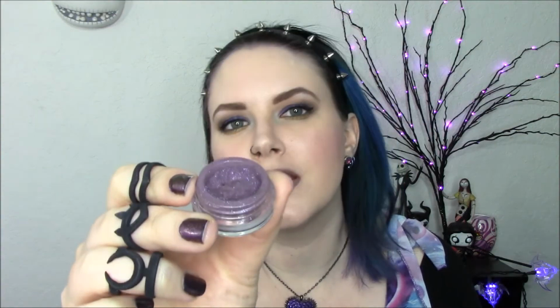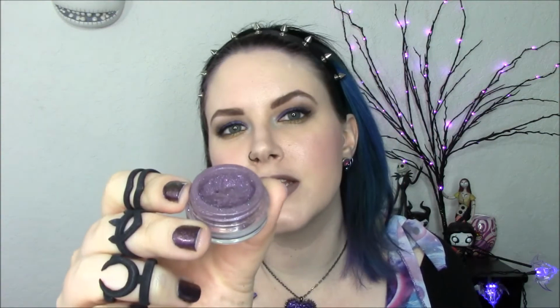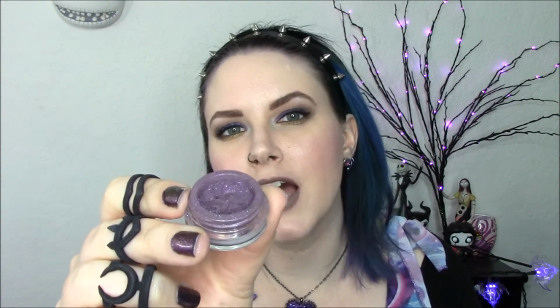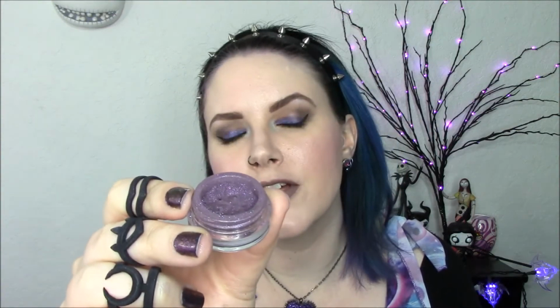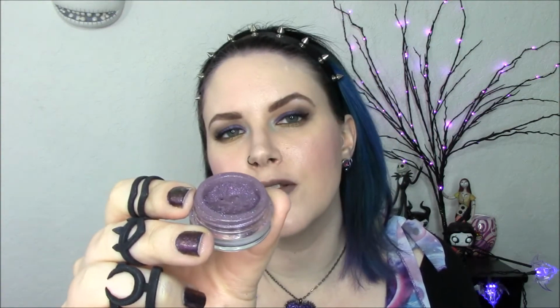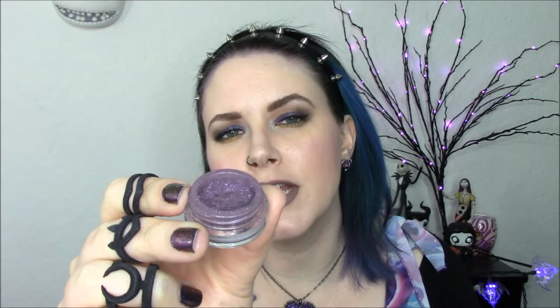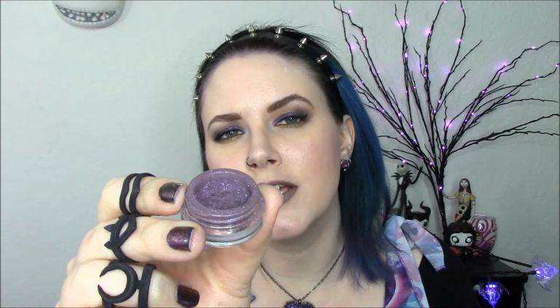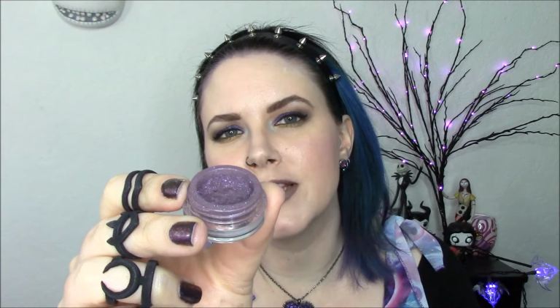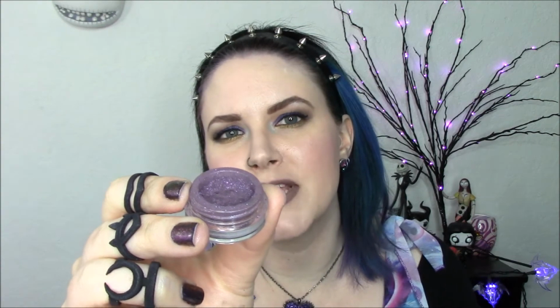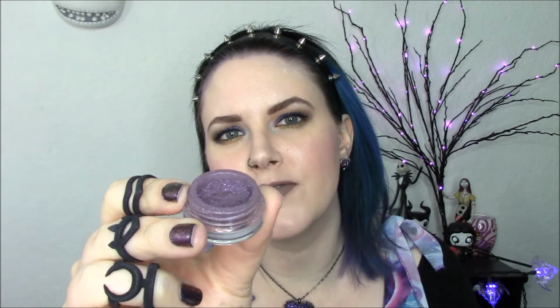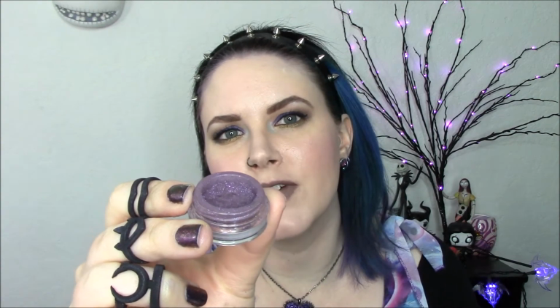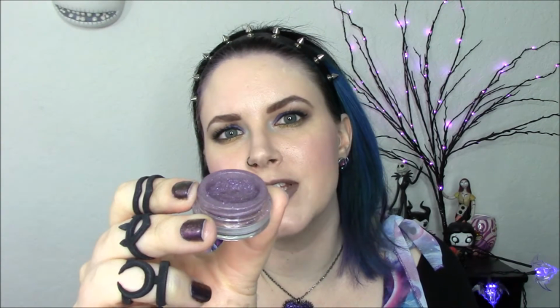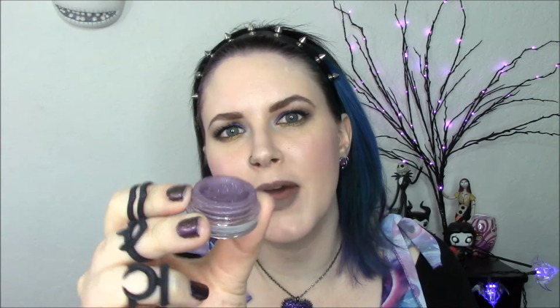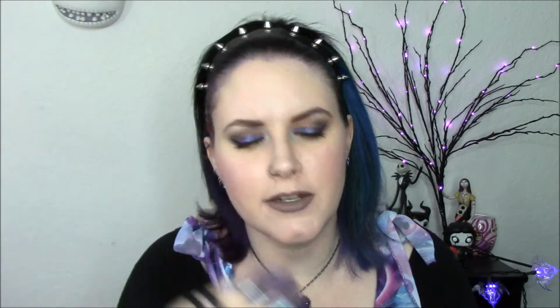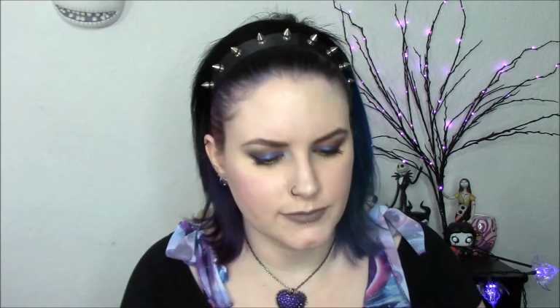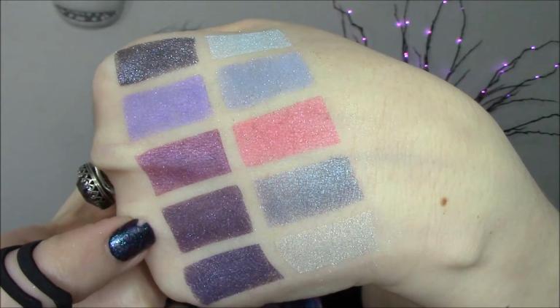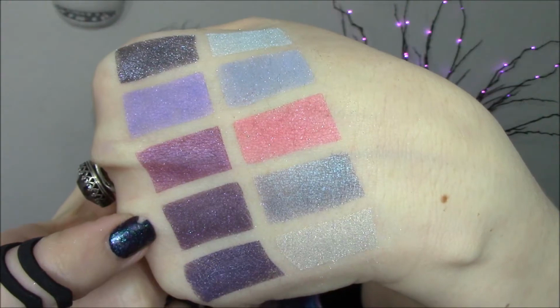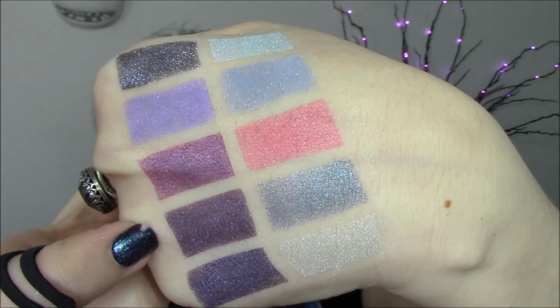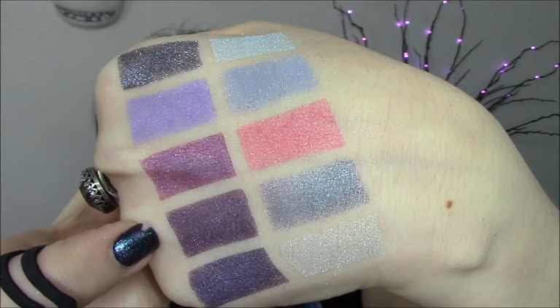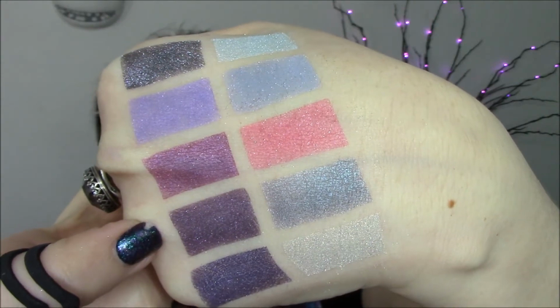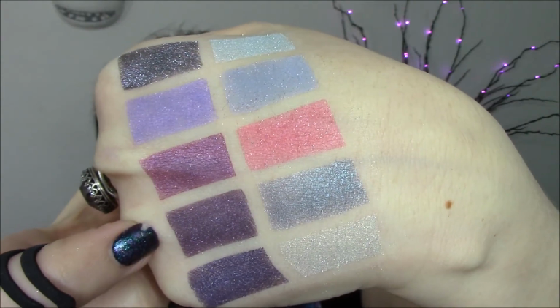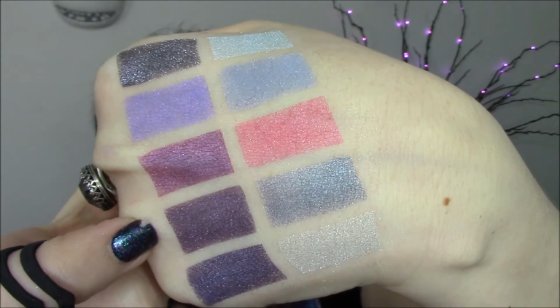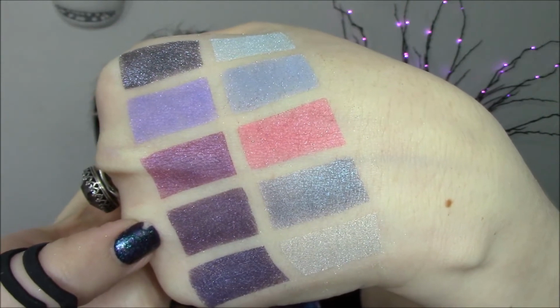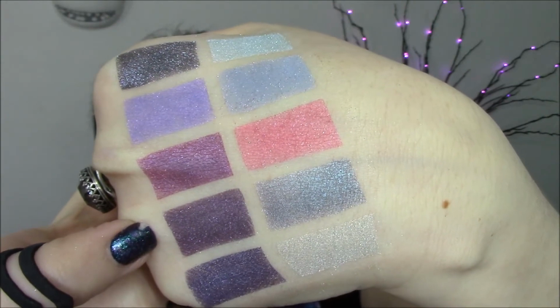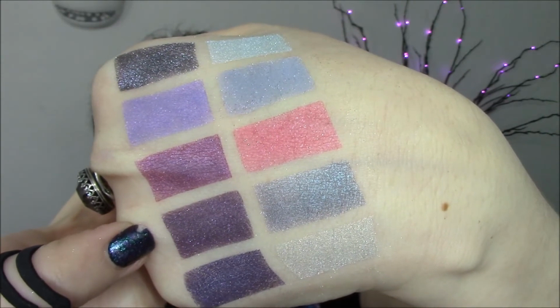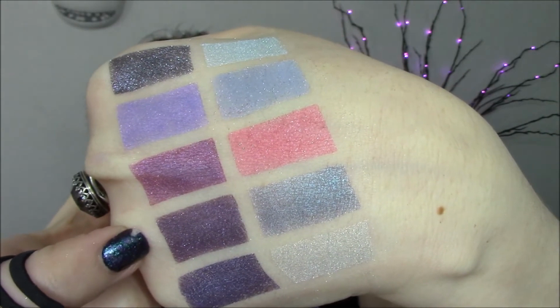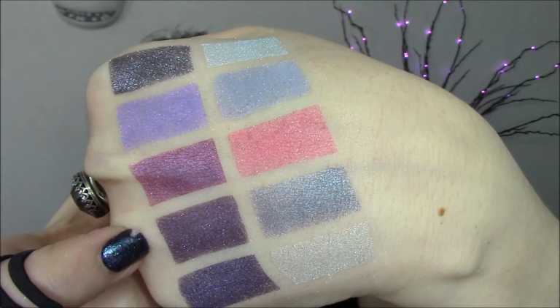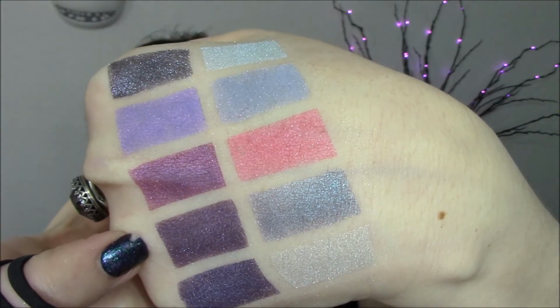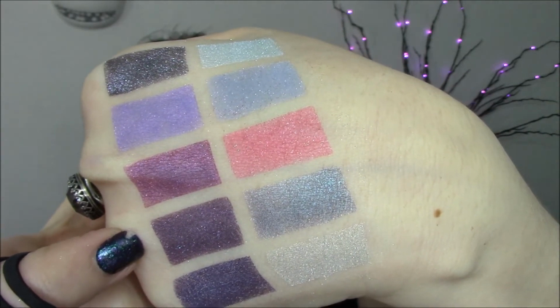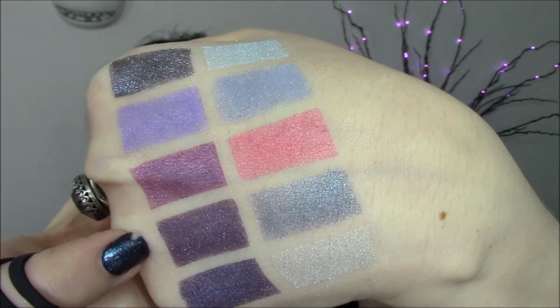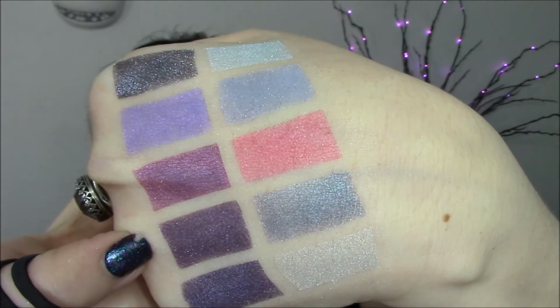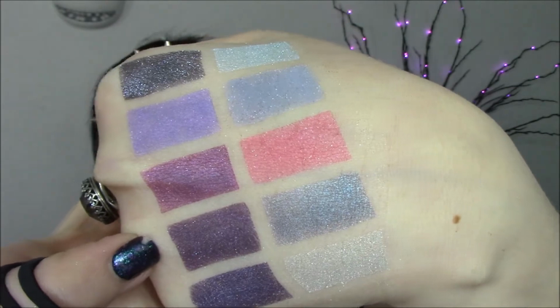This is Gothic Lolita. It's based off of Elisabat — dark purple with red undertones and blue, pink, violet, and purple sparkles.